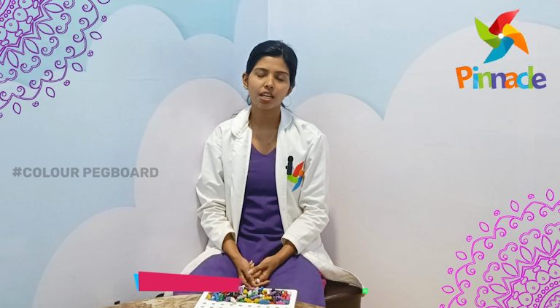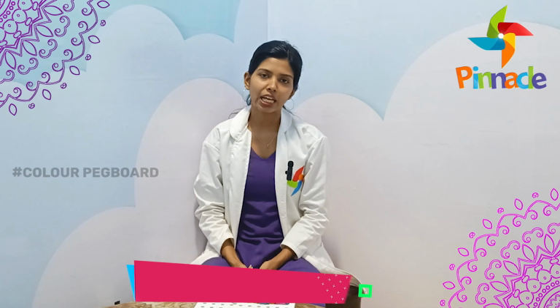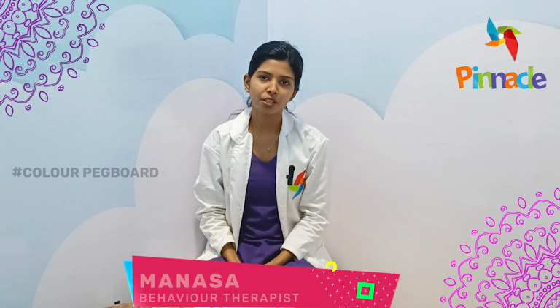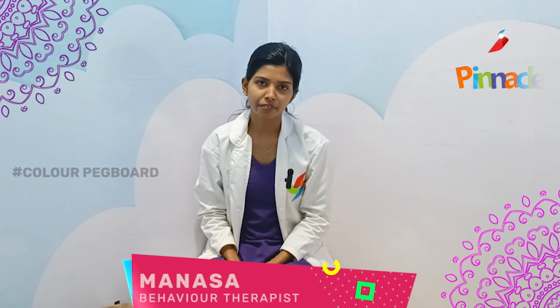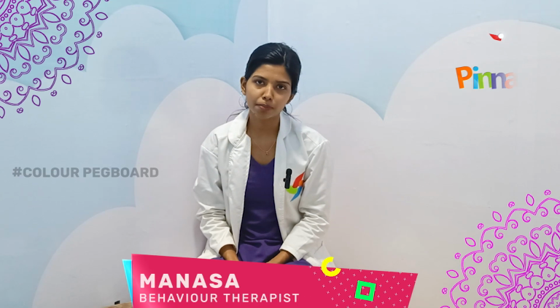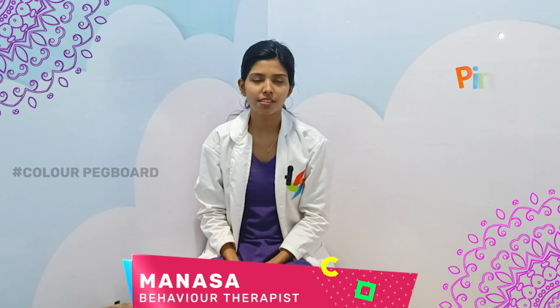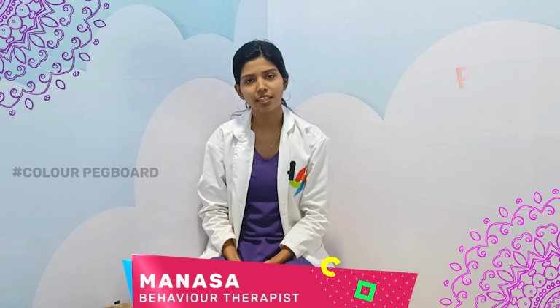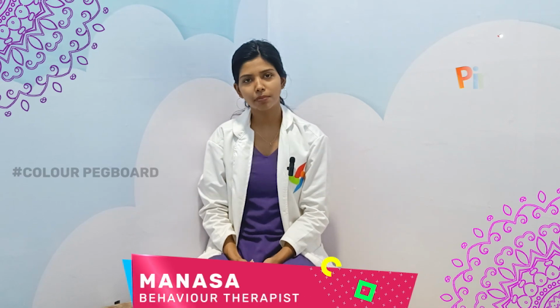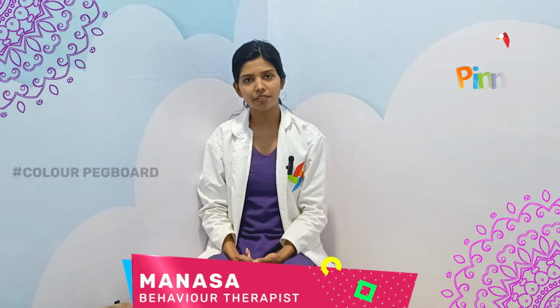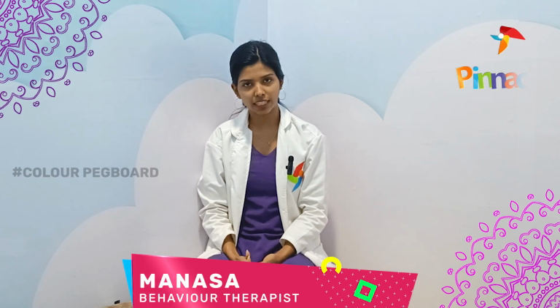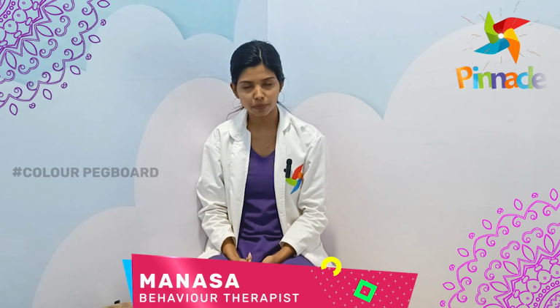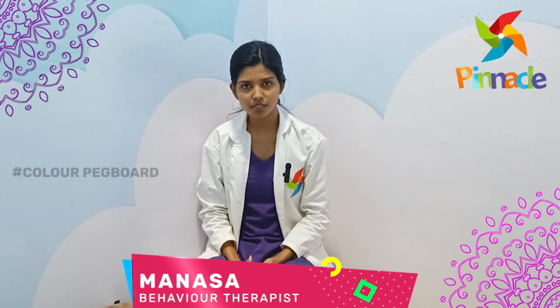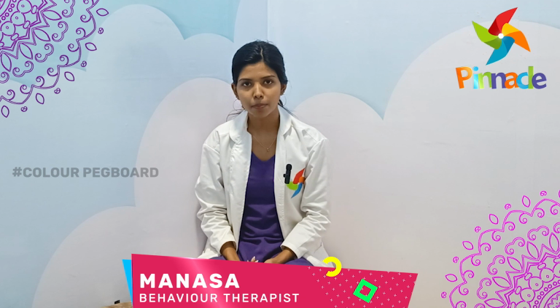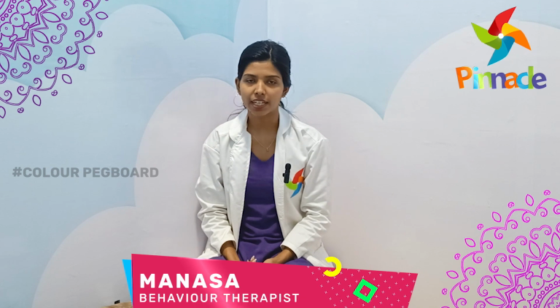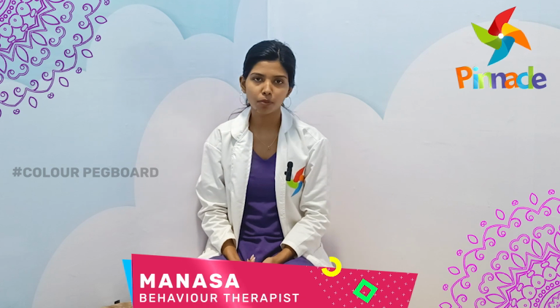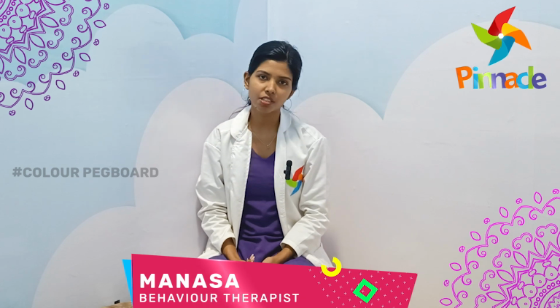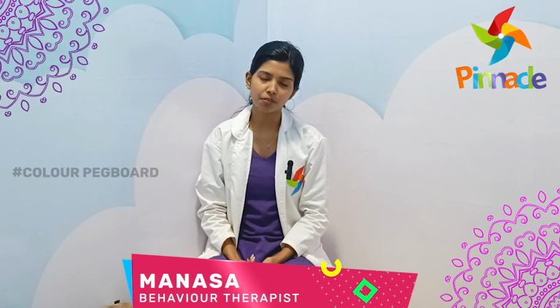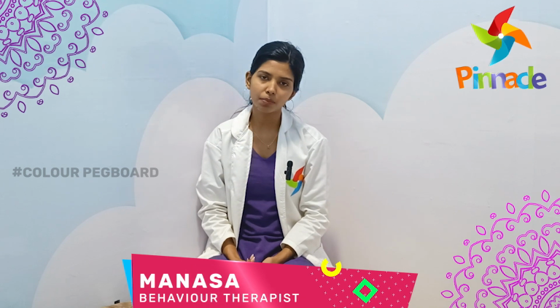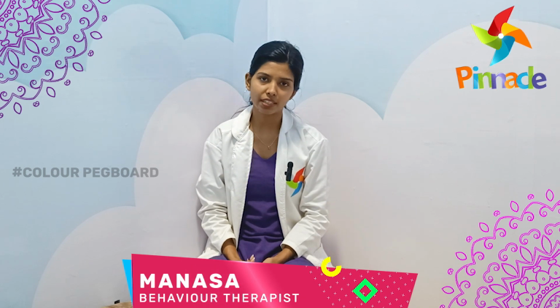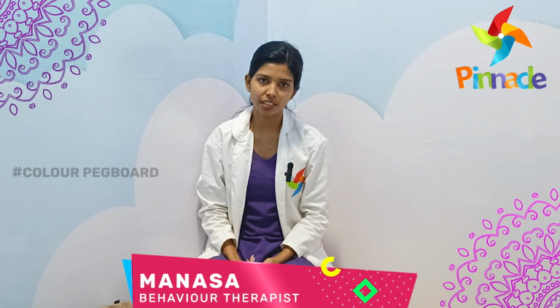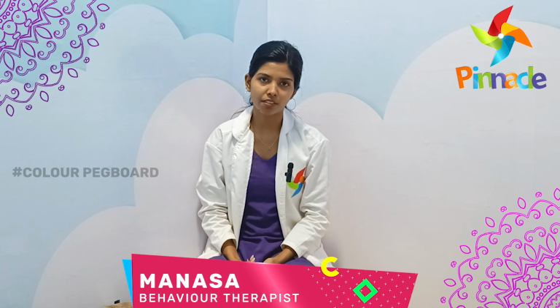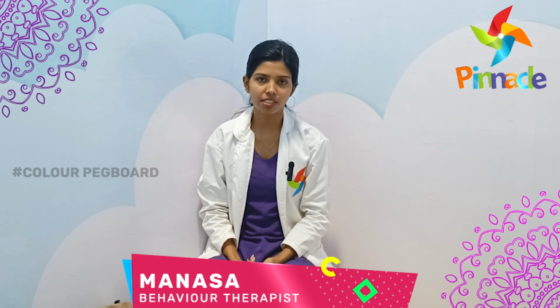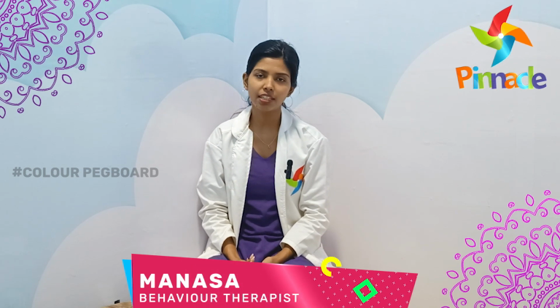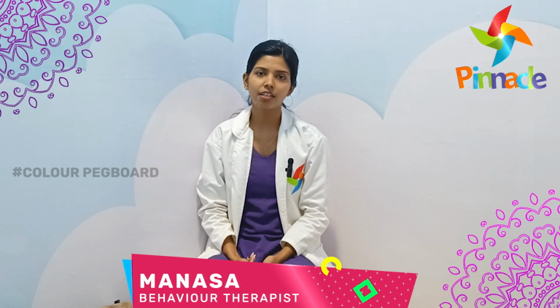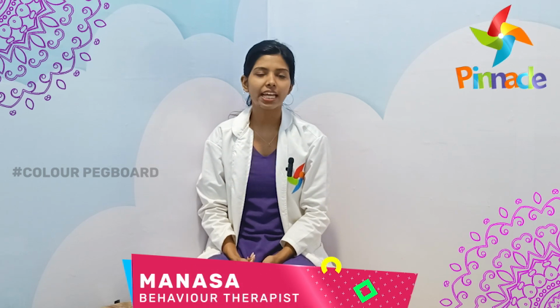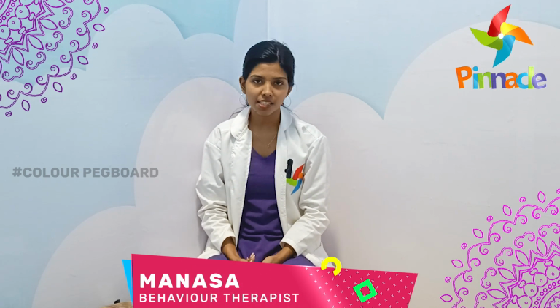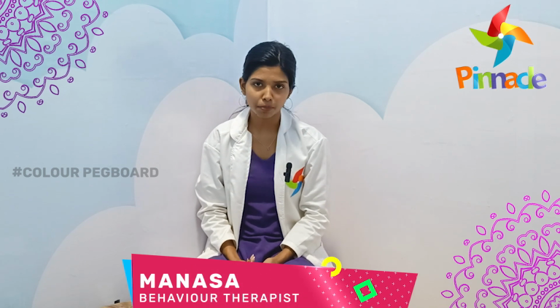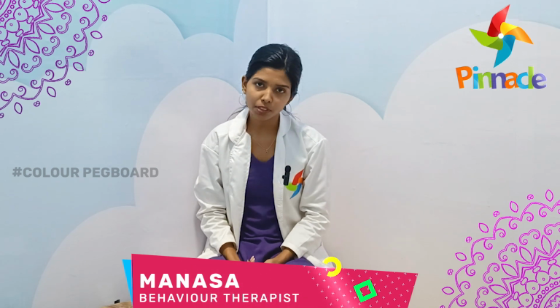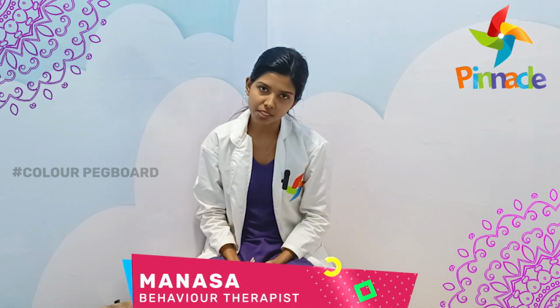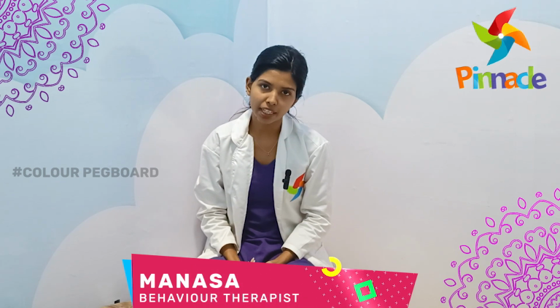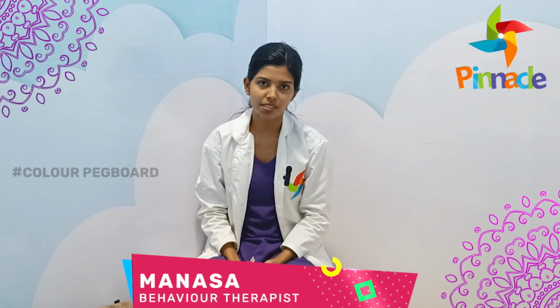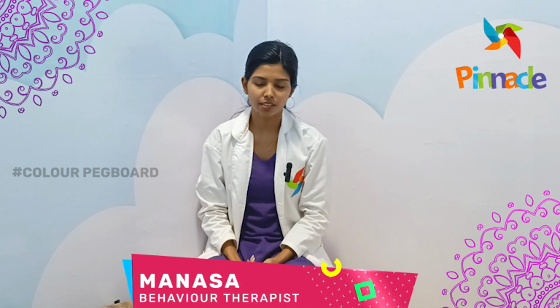Hello everyone, I am Manasa, a Behavioral Therapist at Pinnacle Blooms Network, B&D Network Facility — Asia's number one Autism Therapy Center.